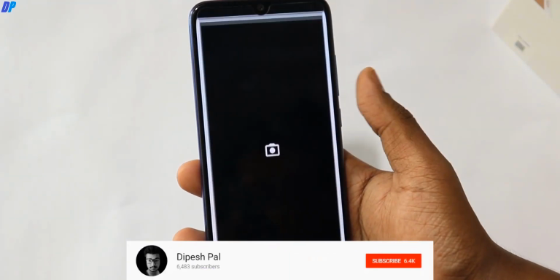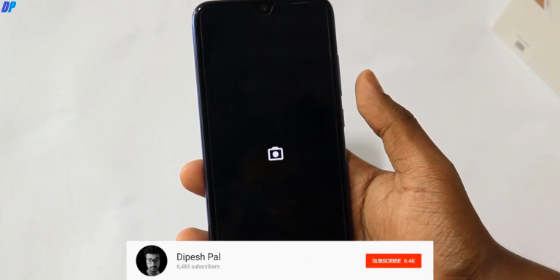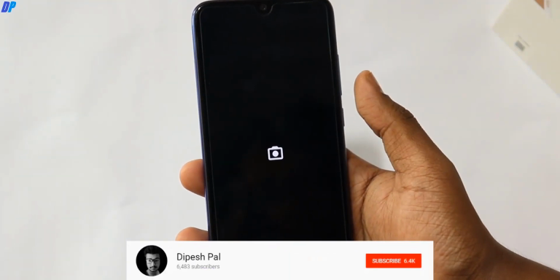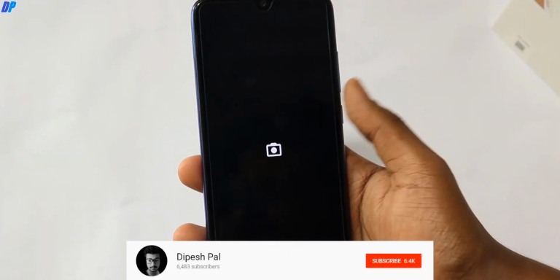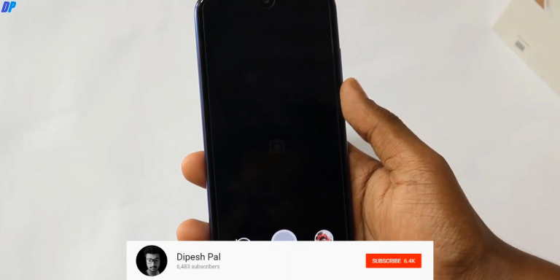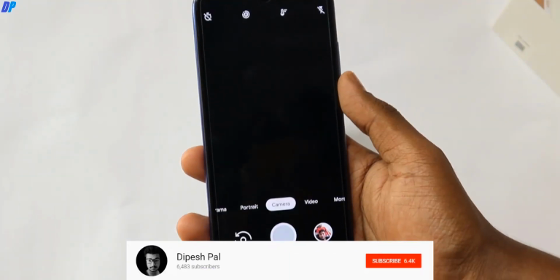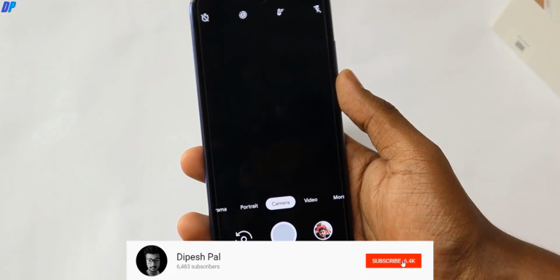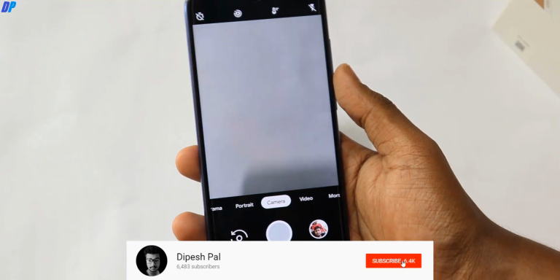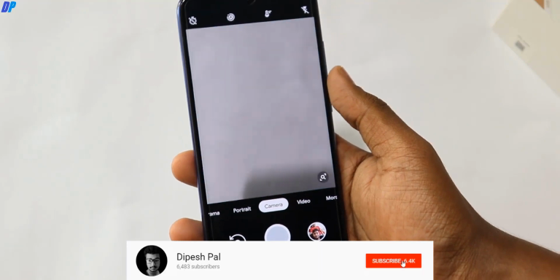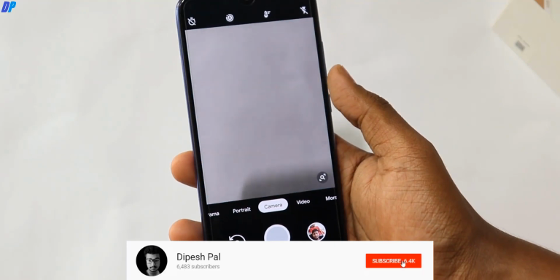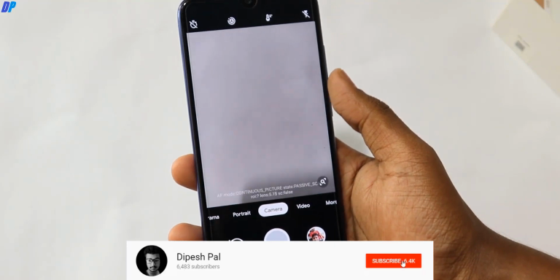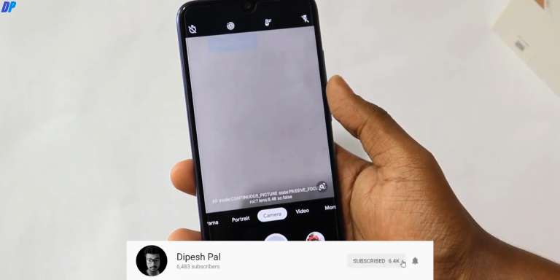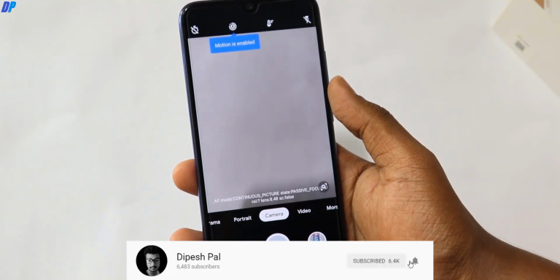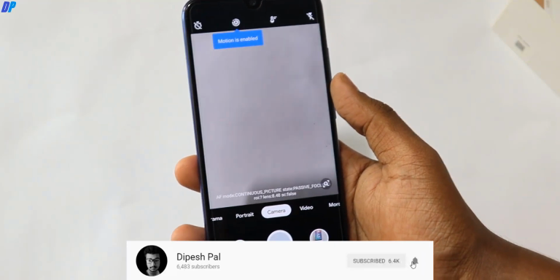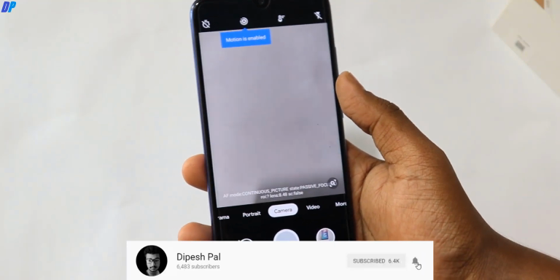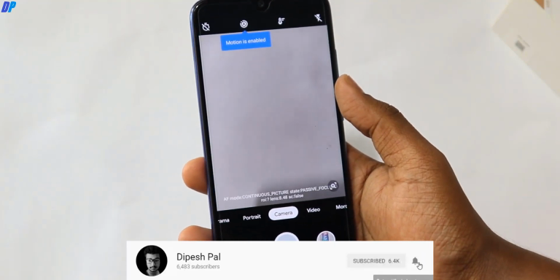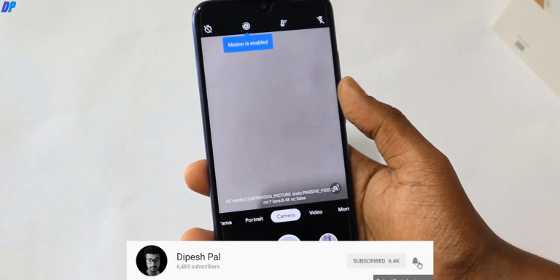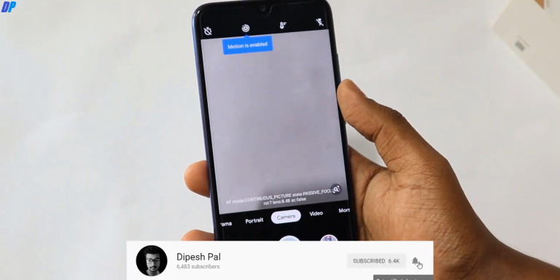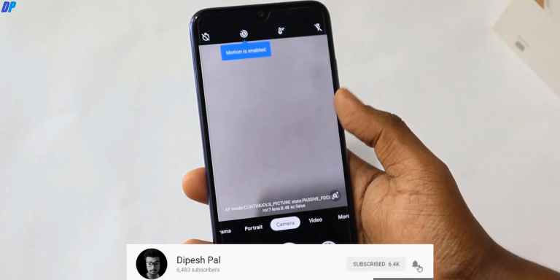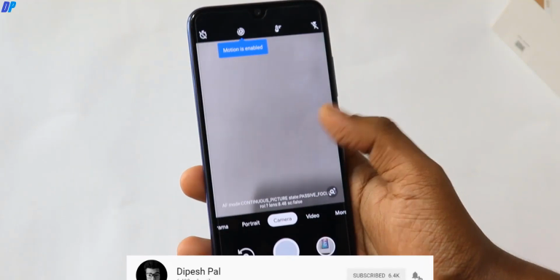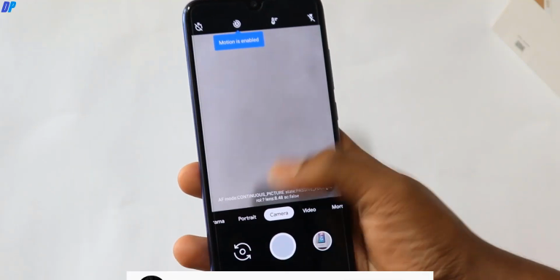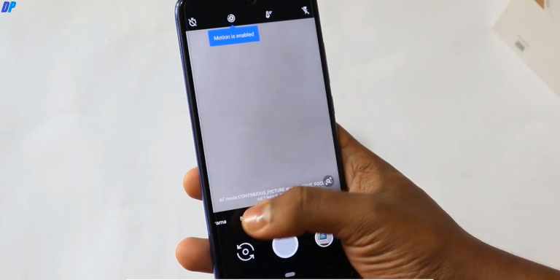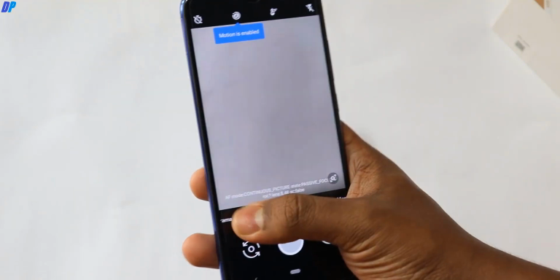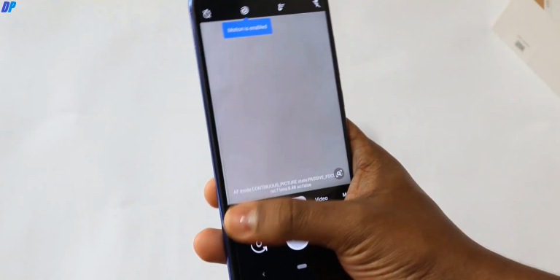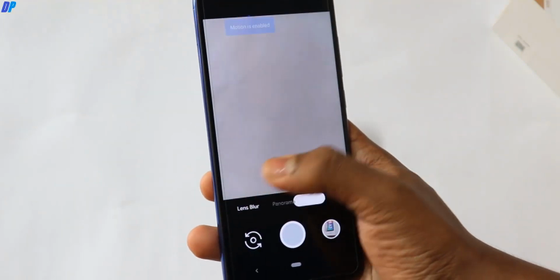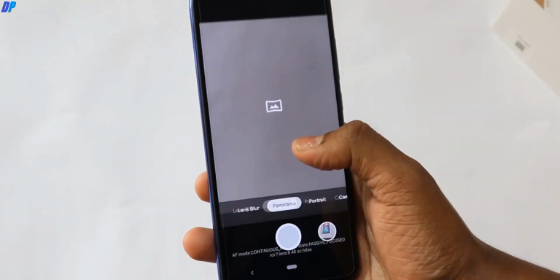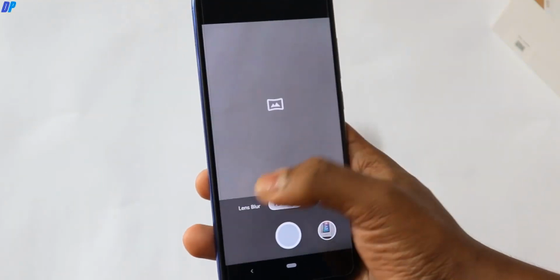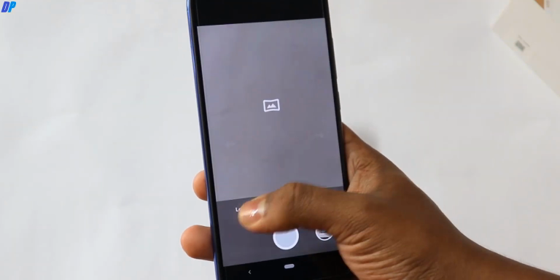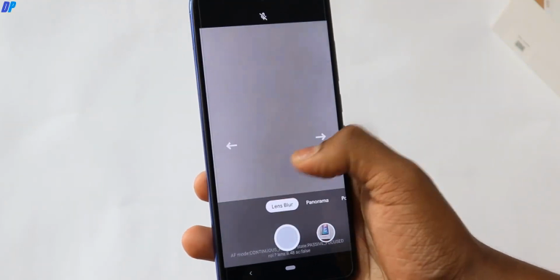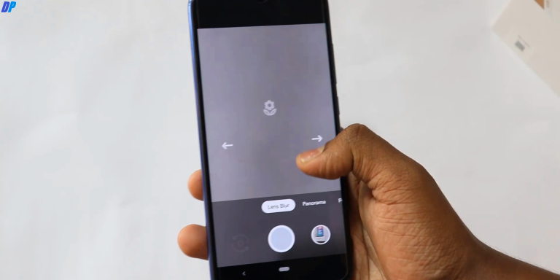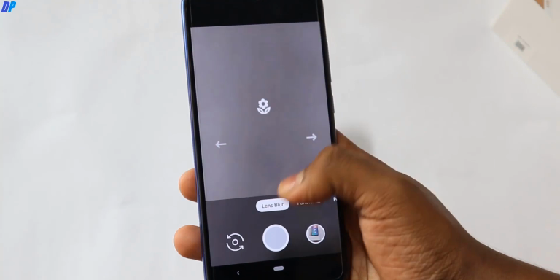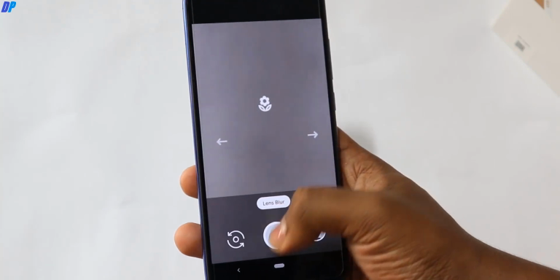In the description, you have to download the camera application and install it in your mobile. There is nothing else to do — it is a perfectly working application.